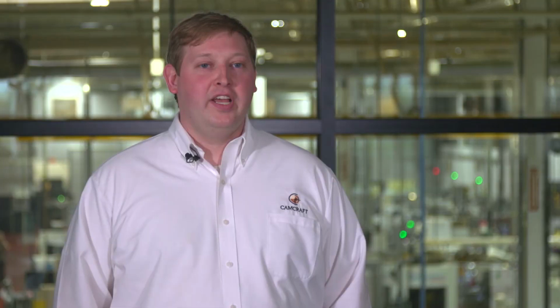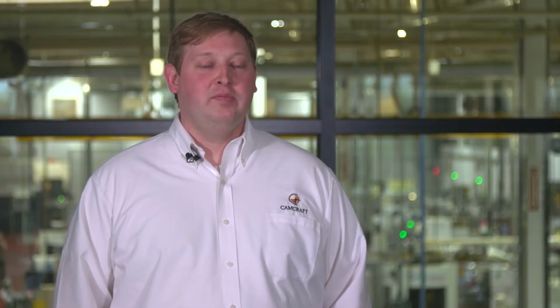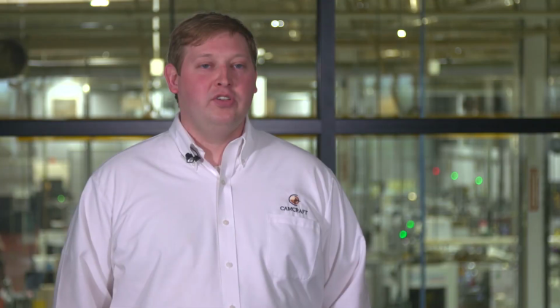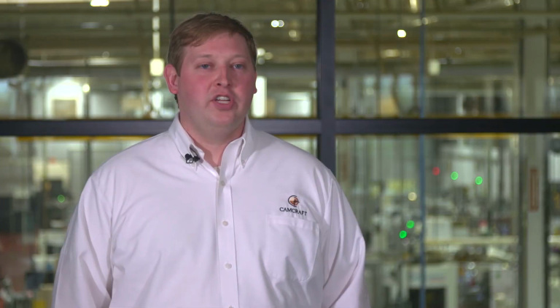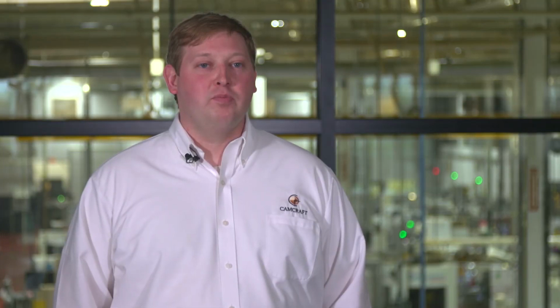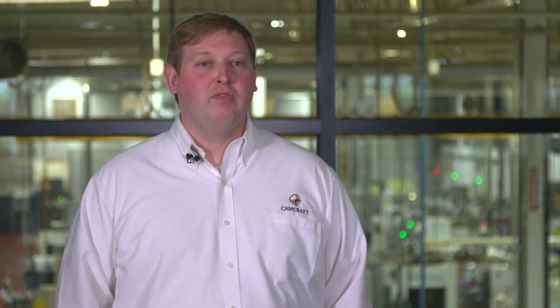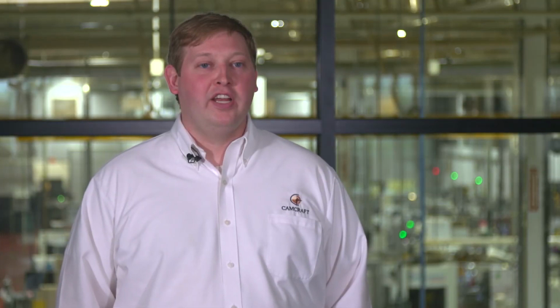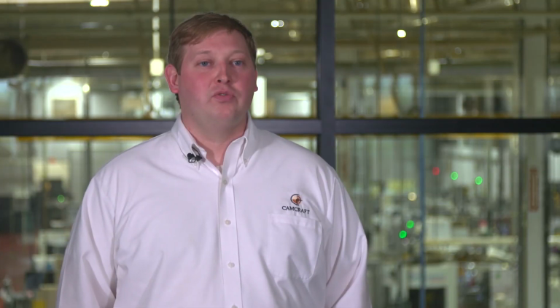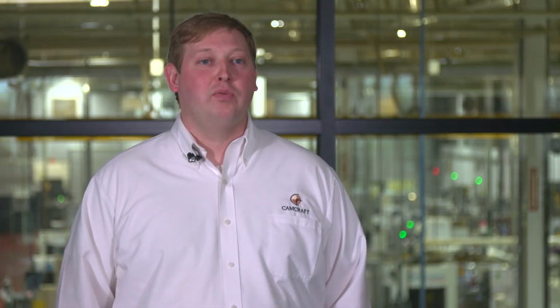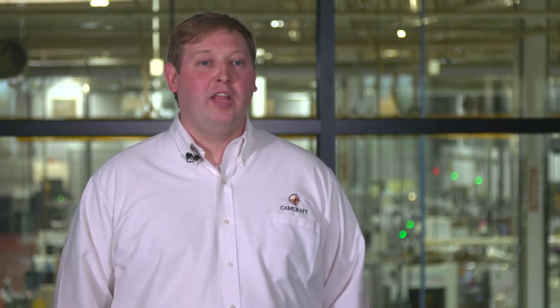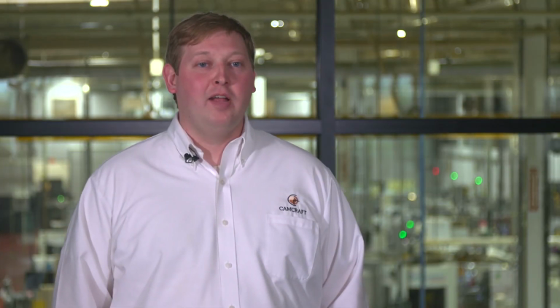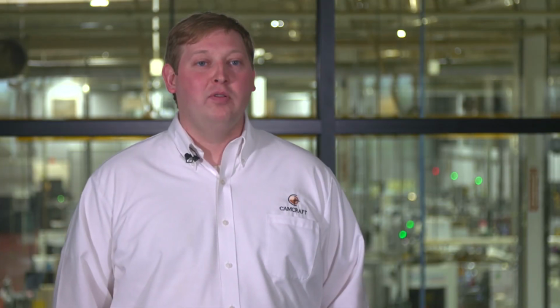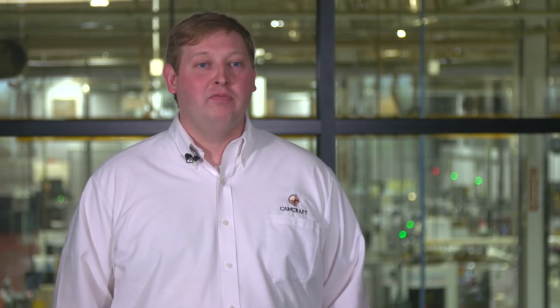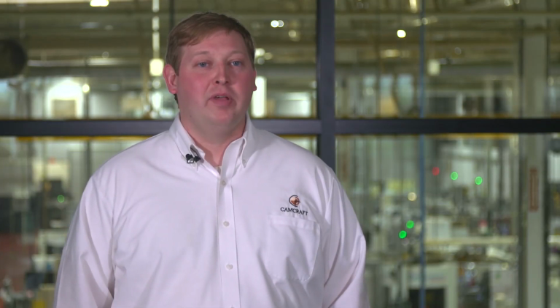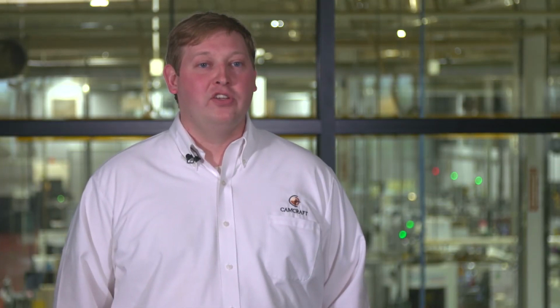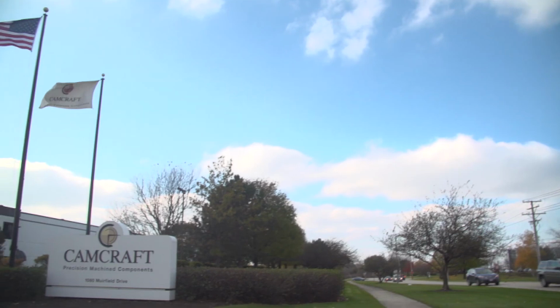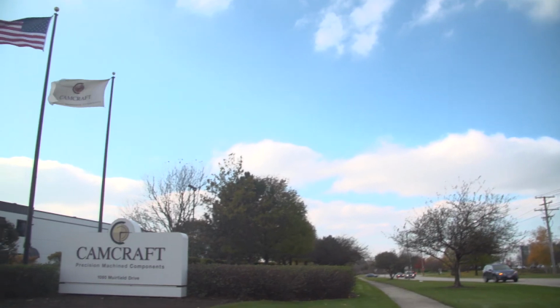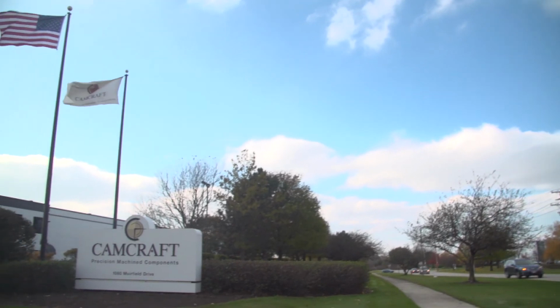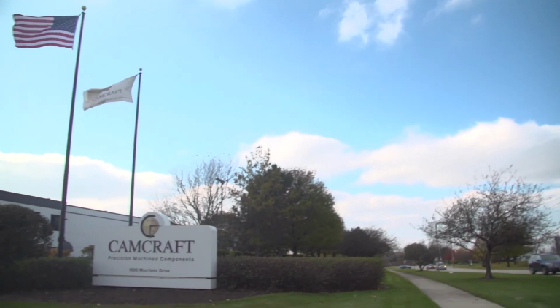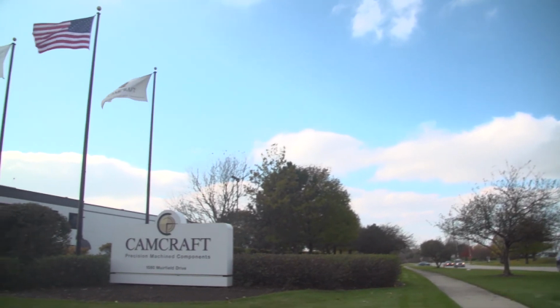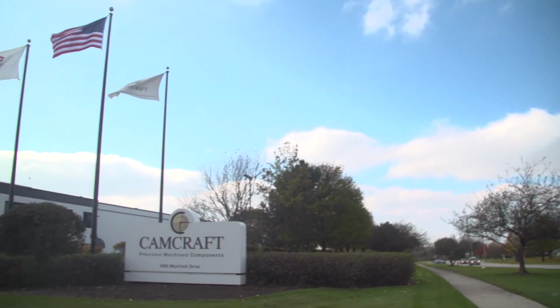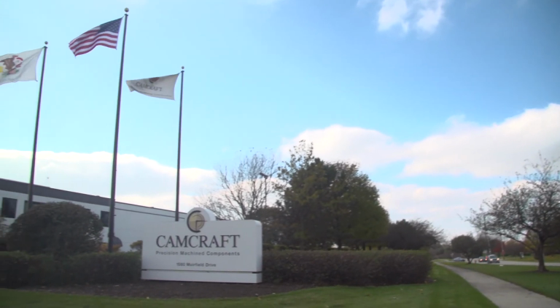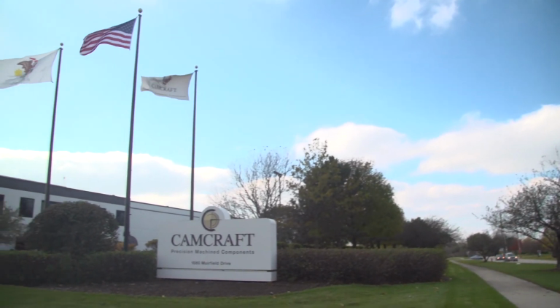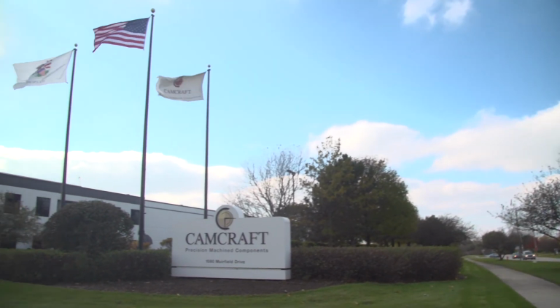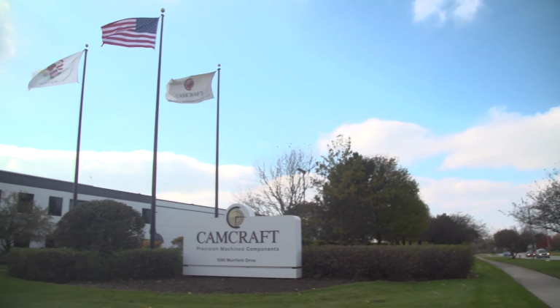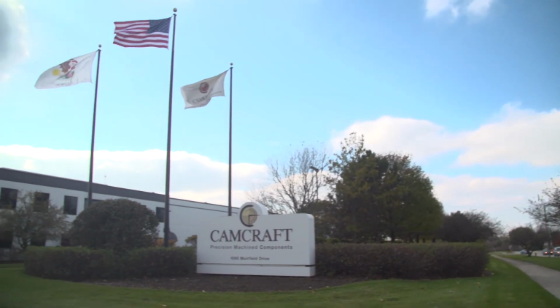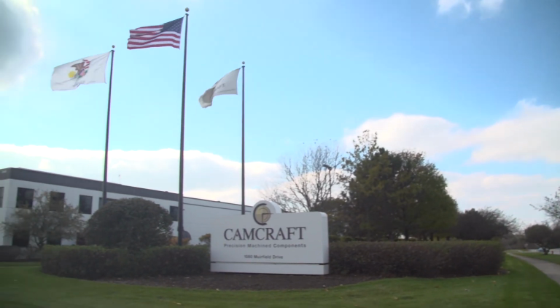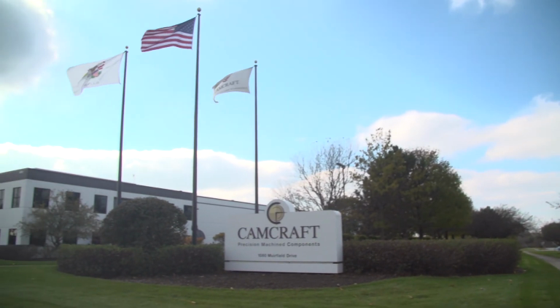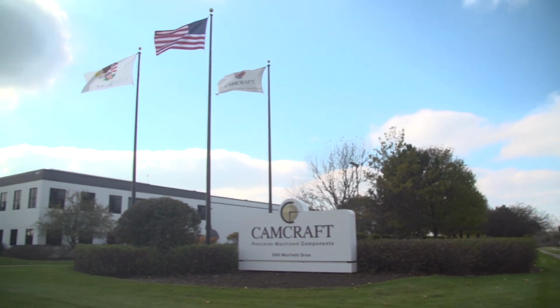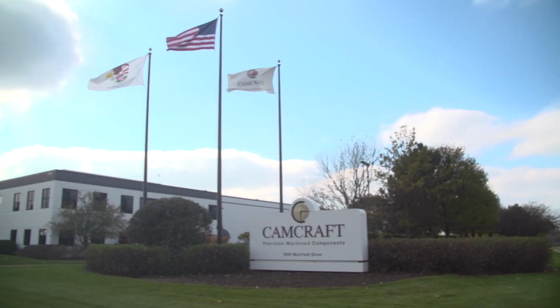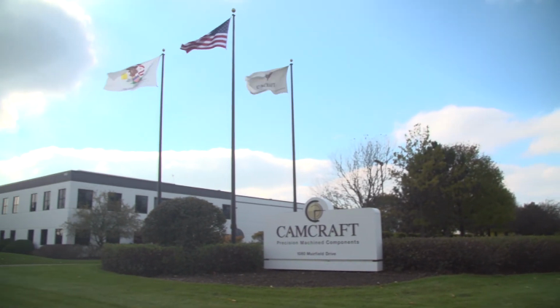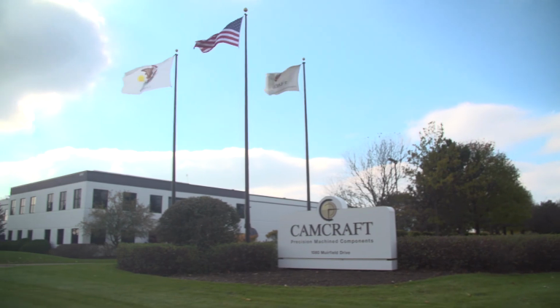The Zeiss machines provide us with reliable information that we can confidently give to our customers.